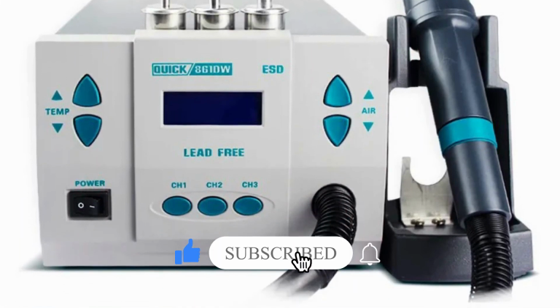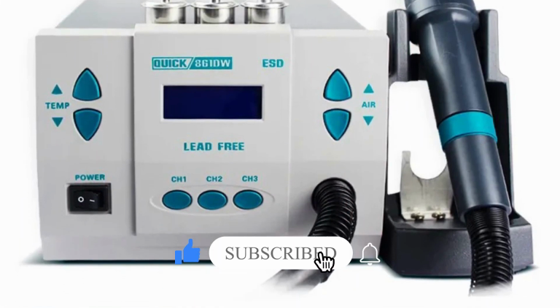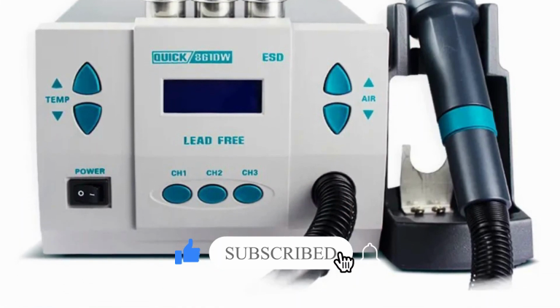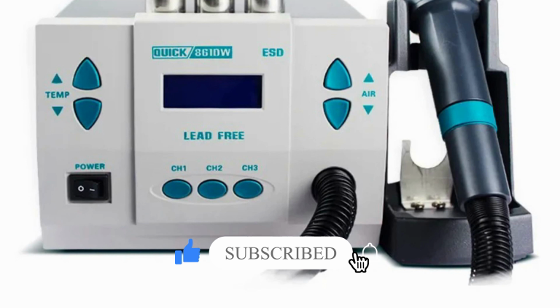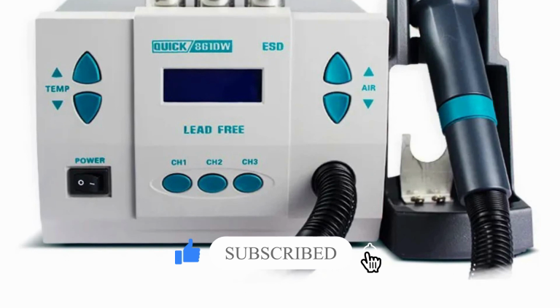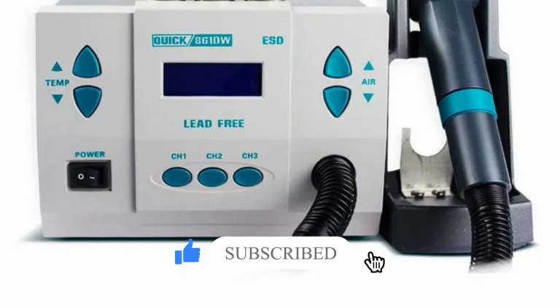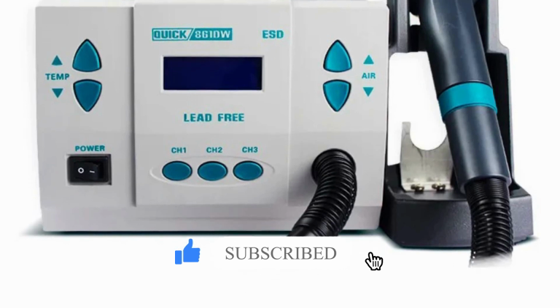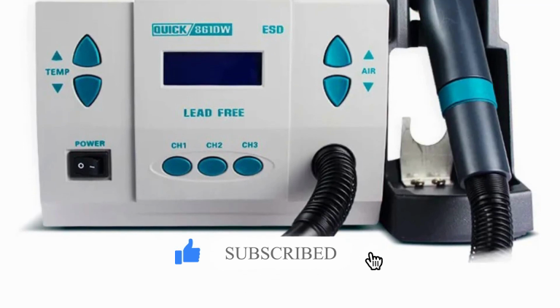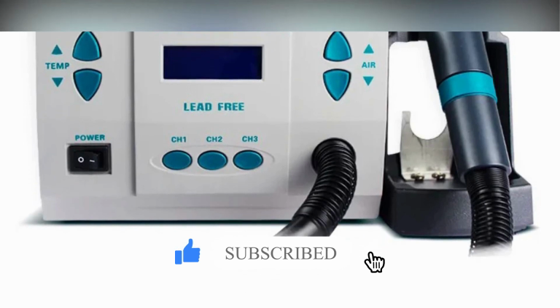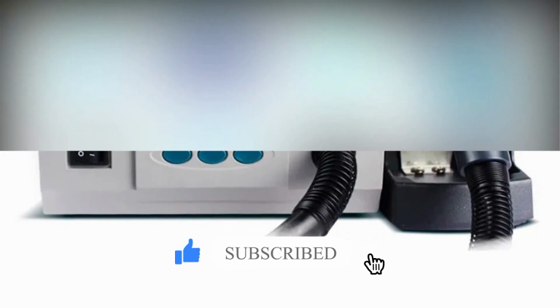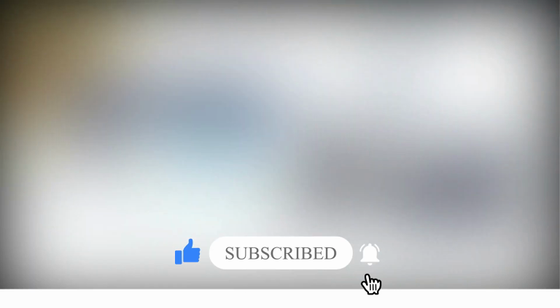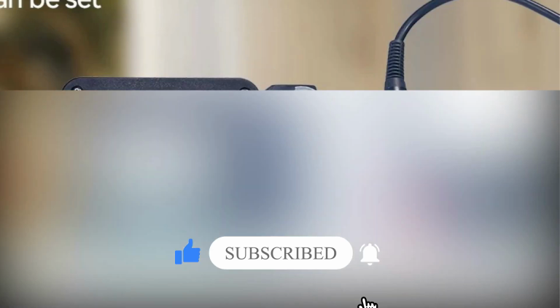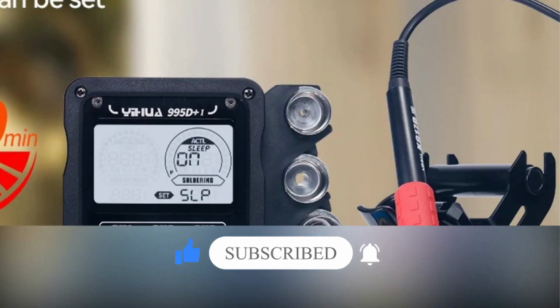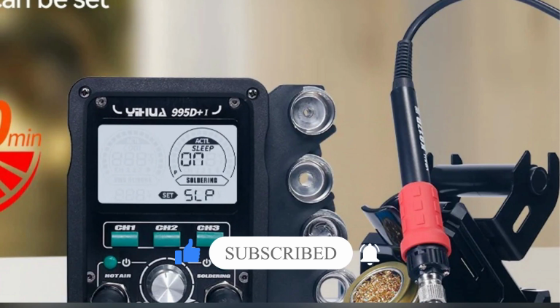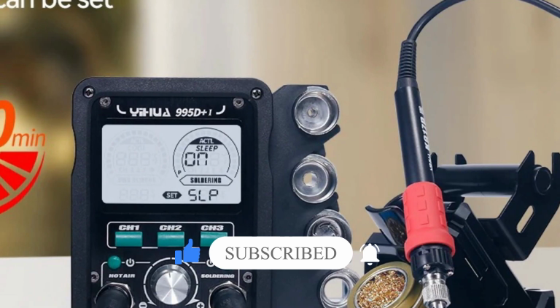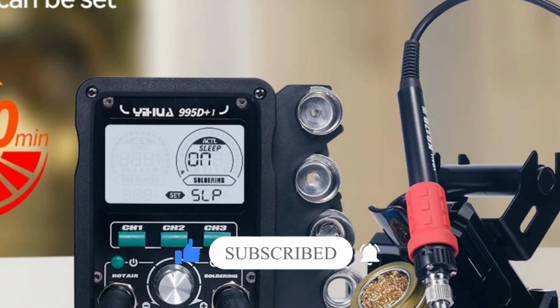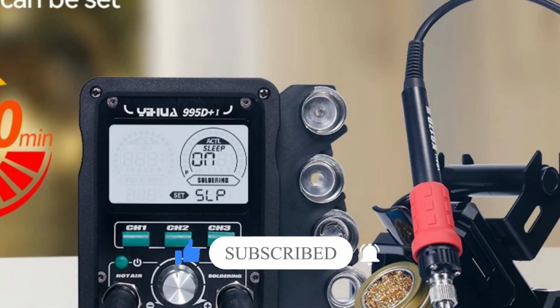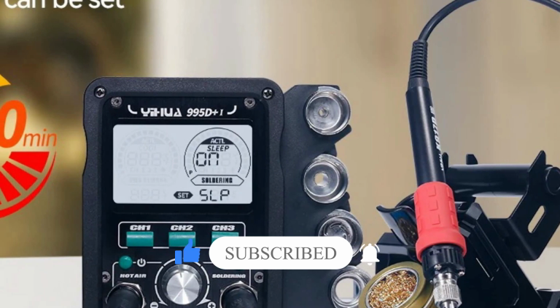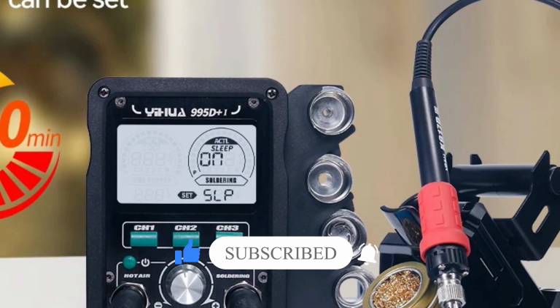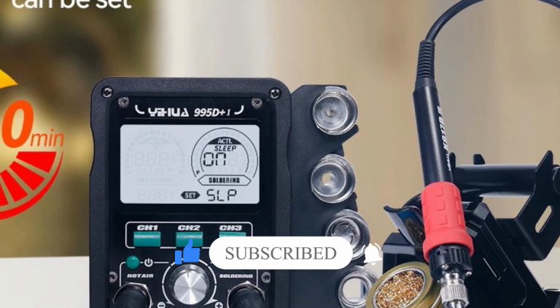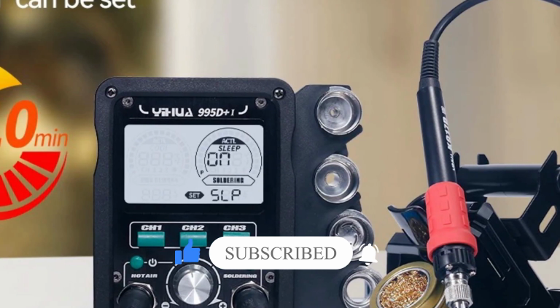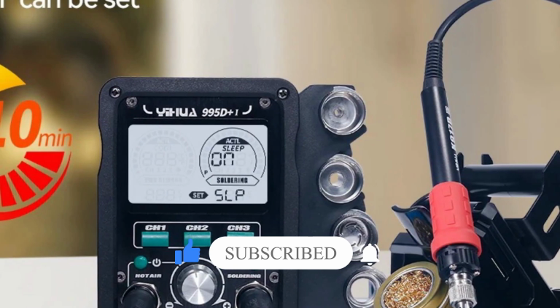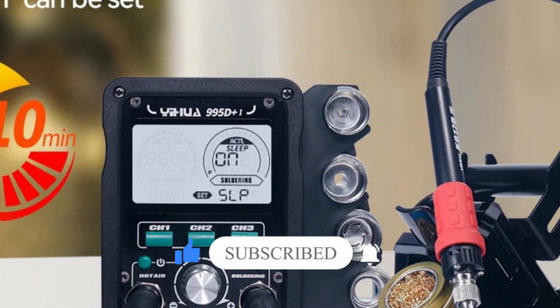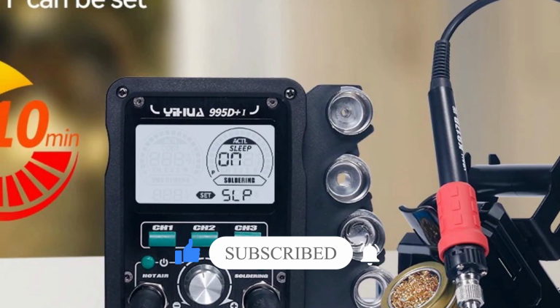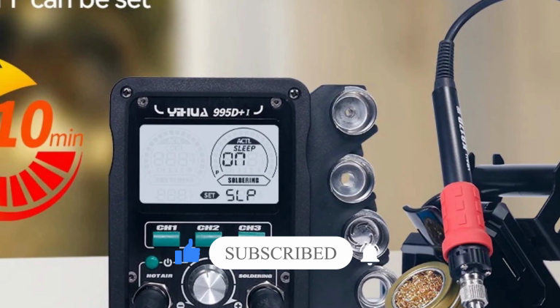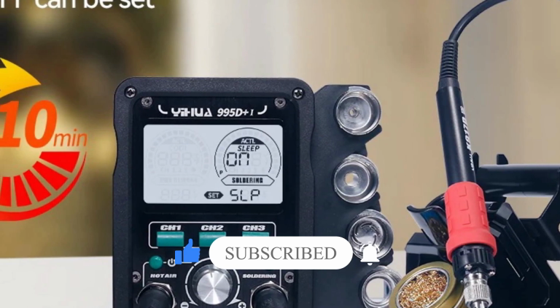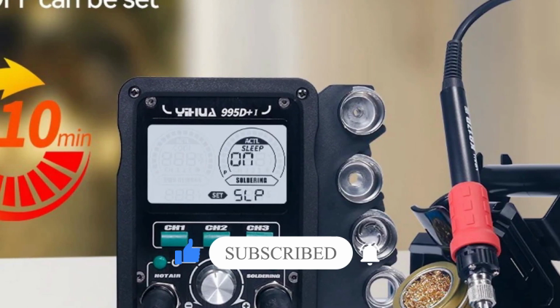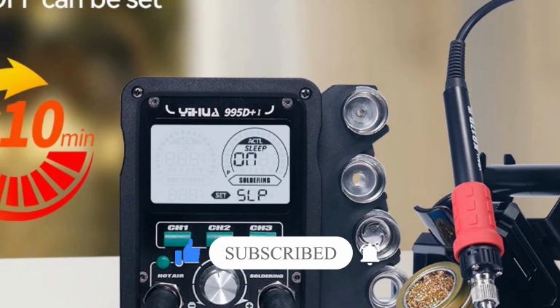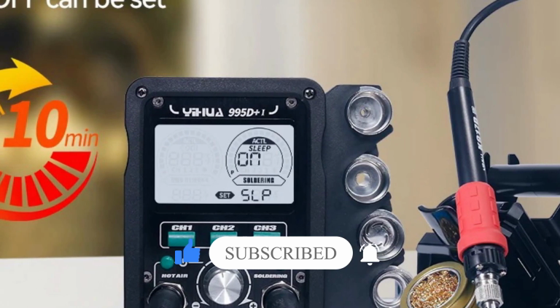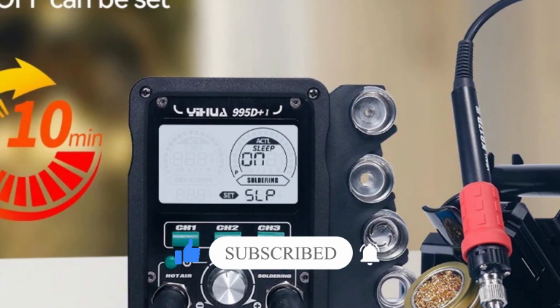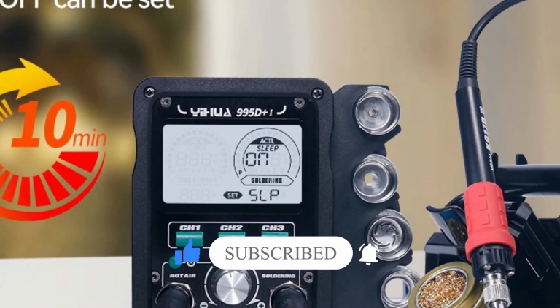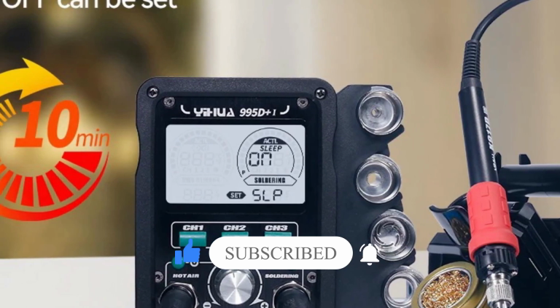Subscribe to our channel and press the bell button for more informative videos.